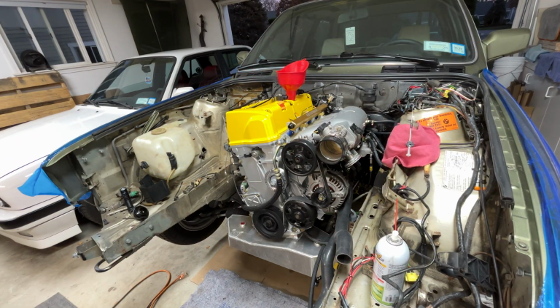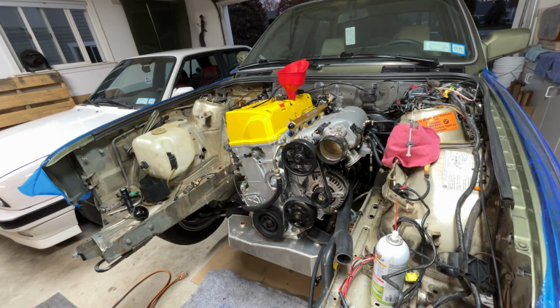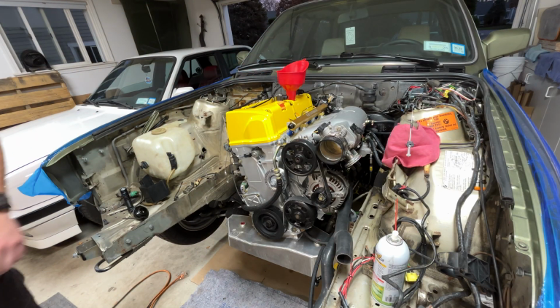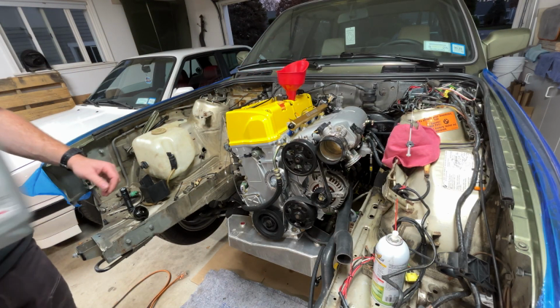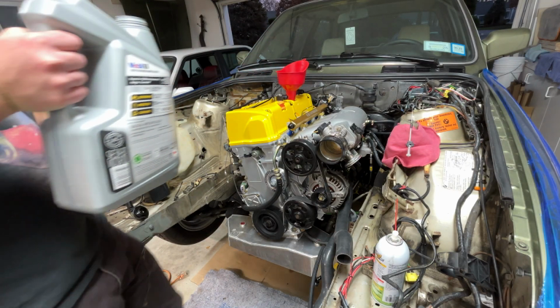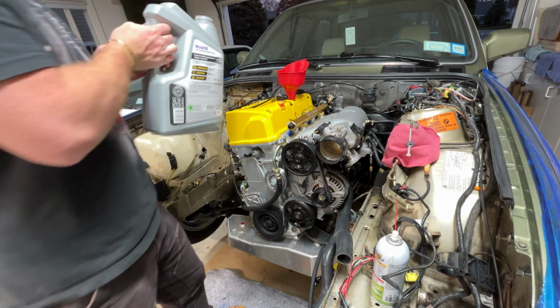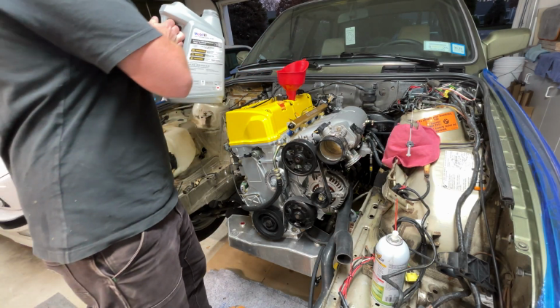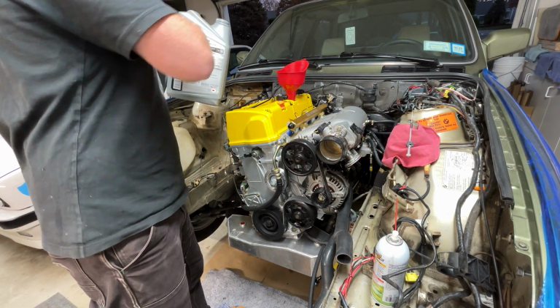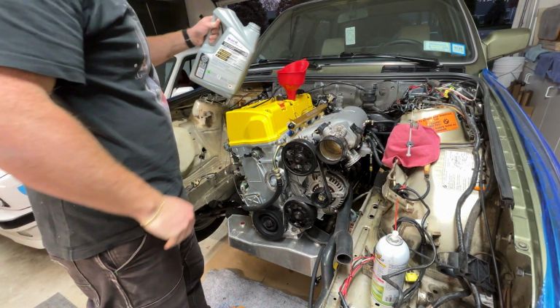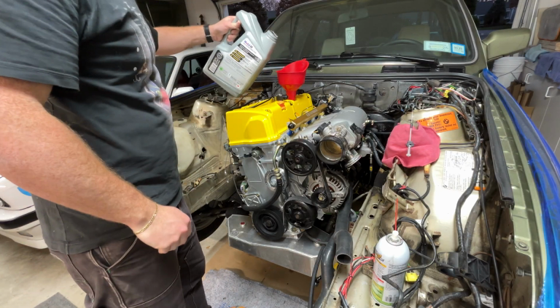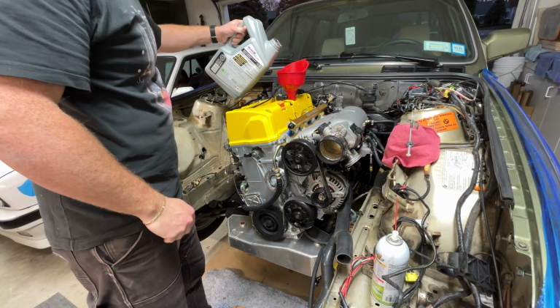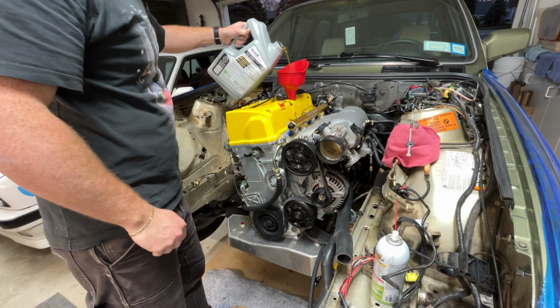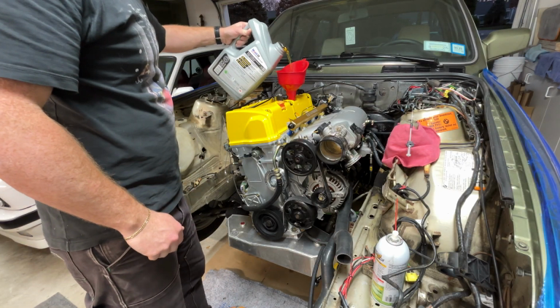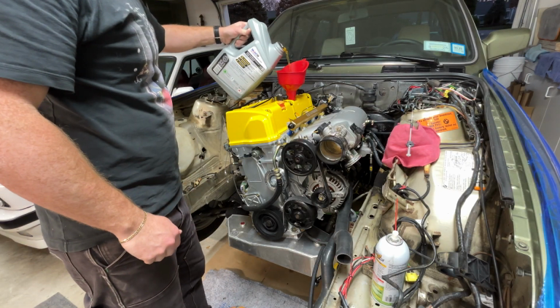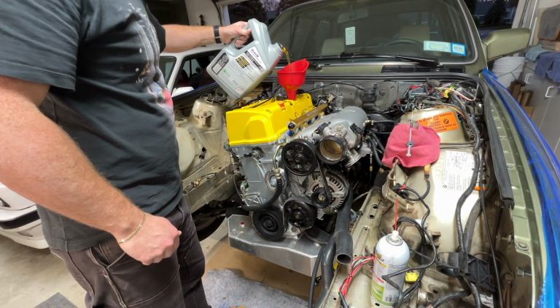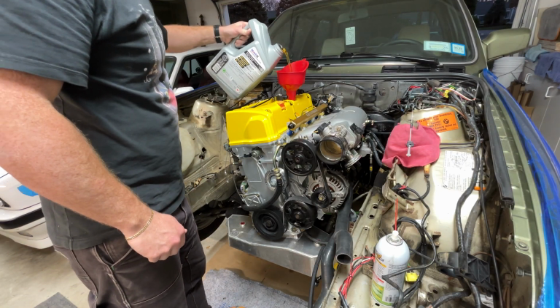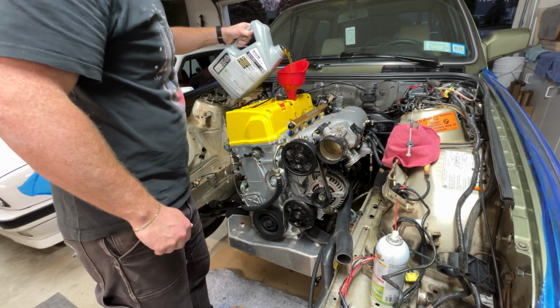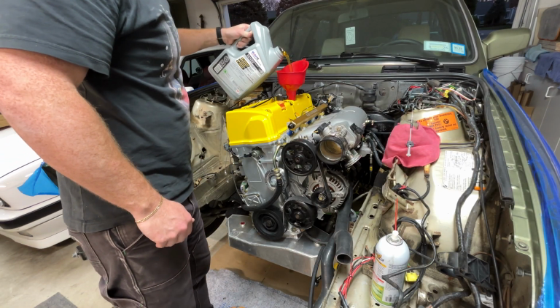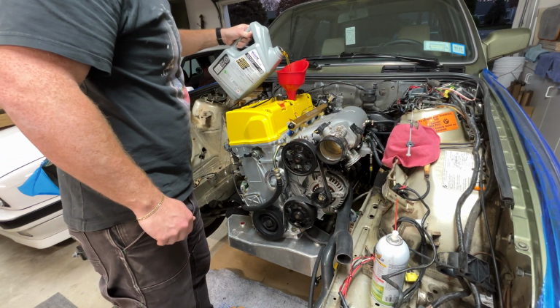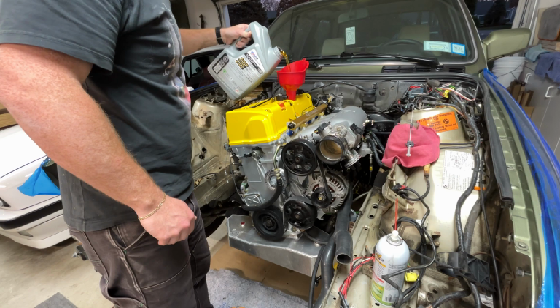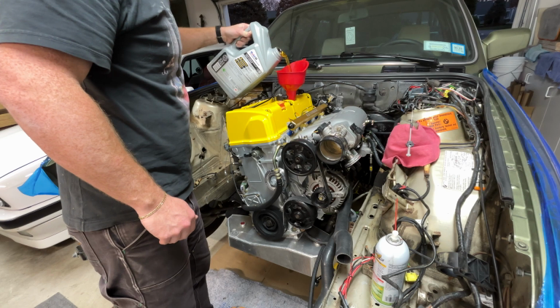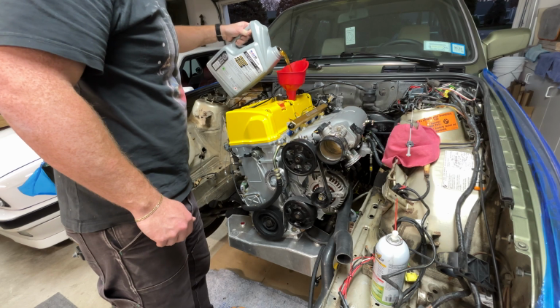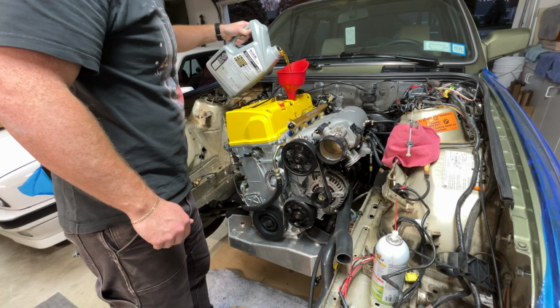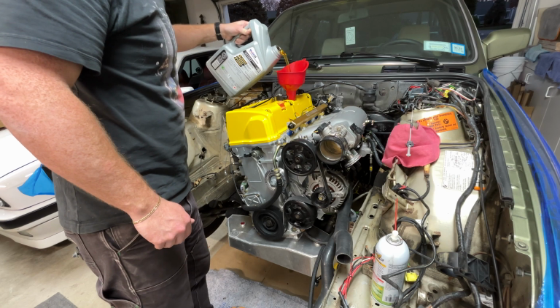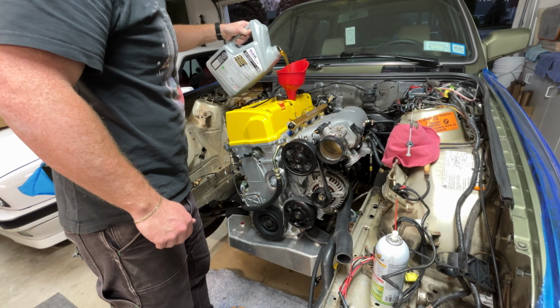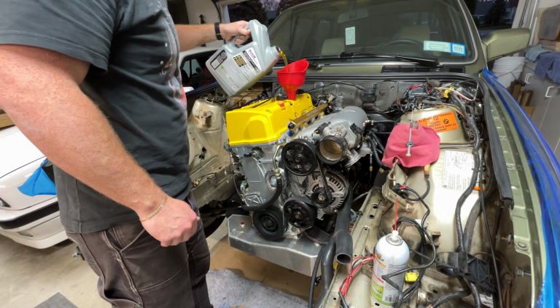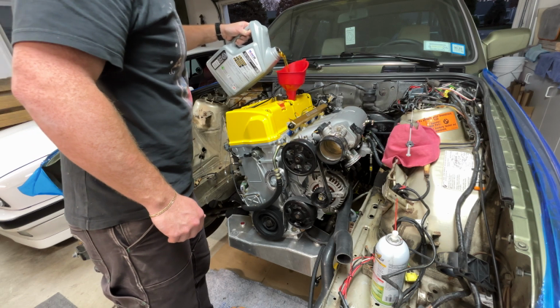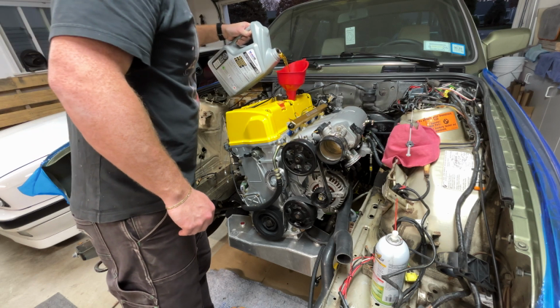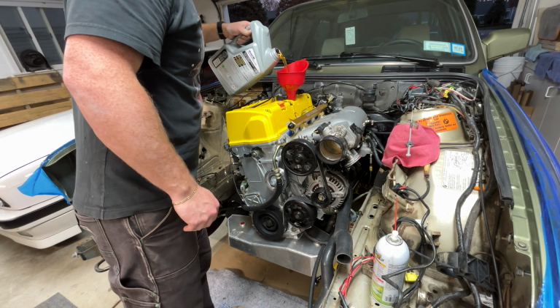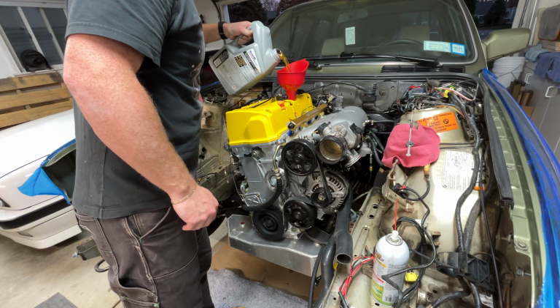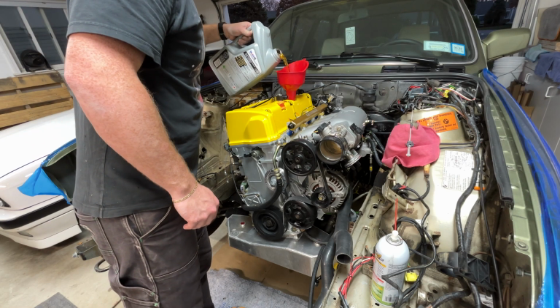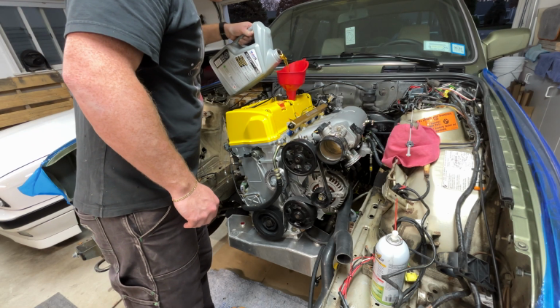Anyway, back to fluid time — it's time to fill up with oil. This thing takes seven and a half quarts, I think.